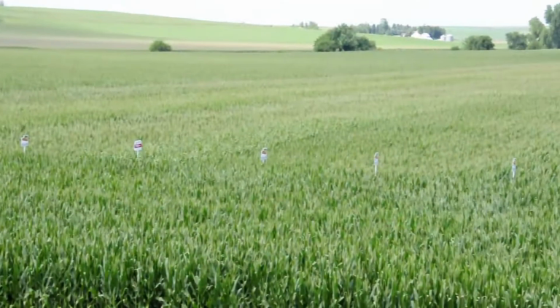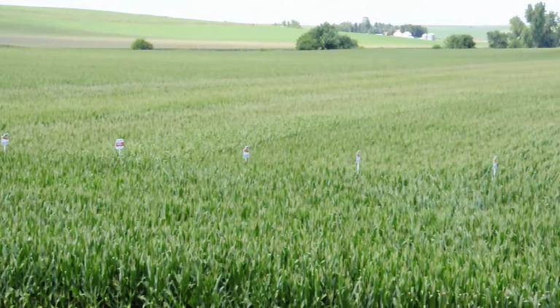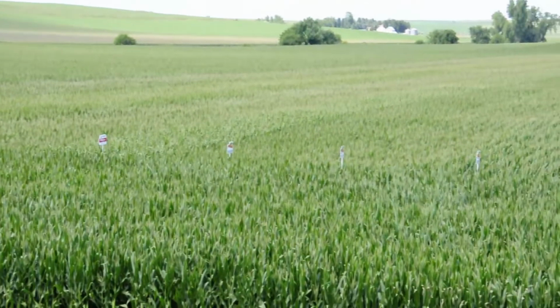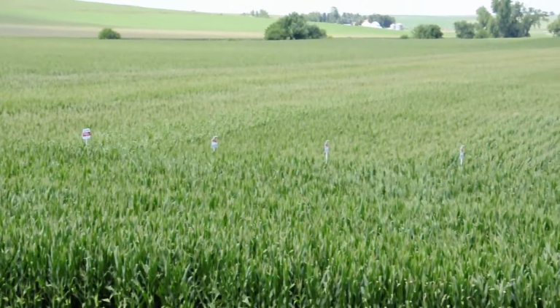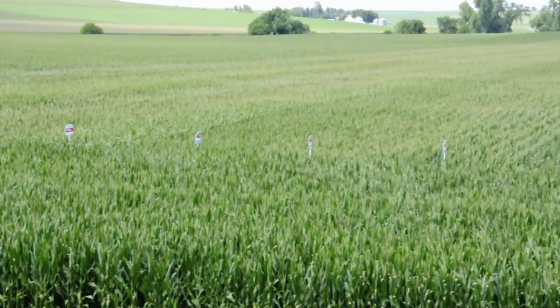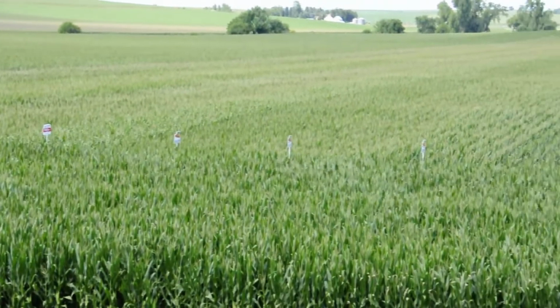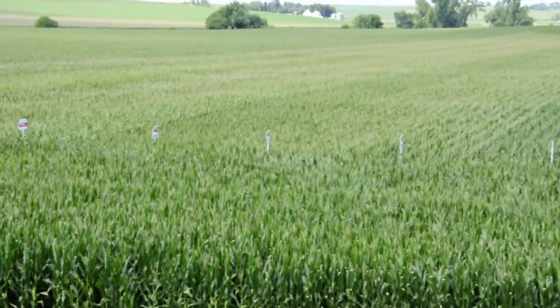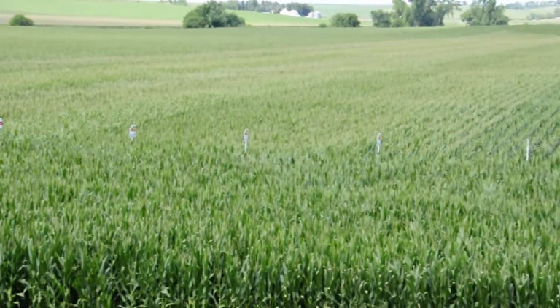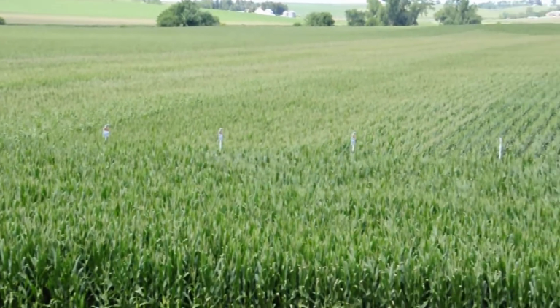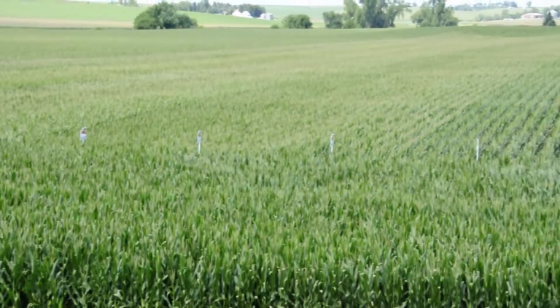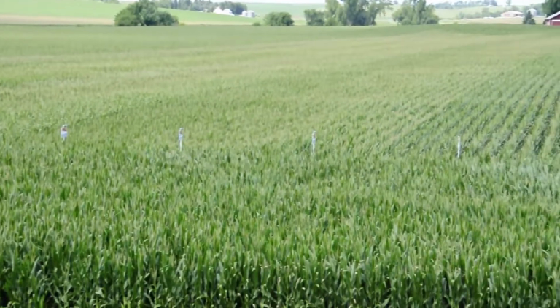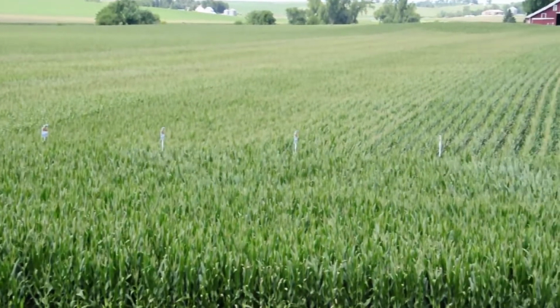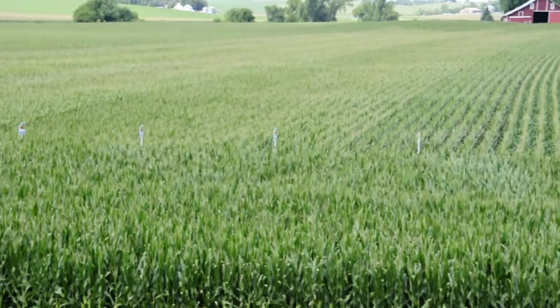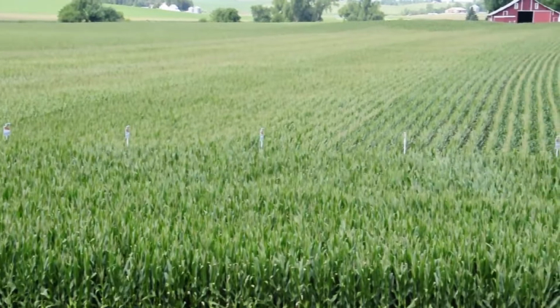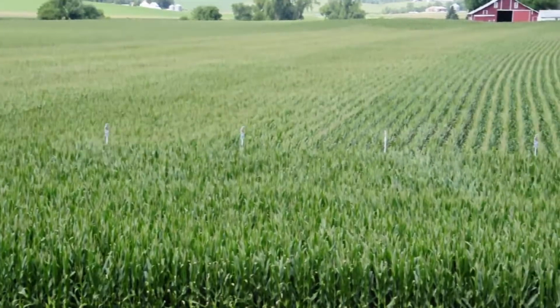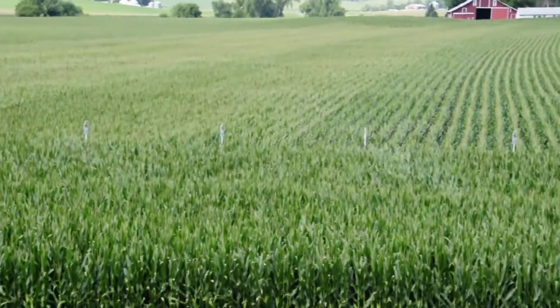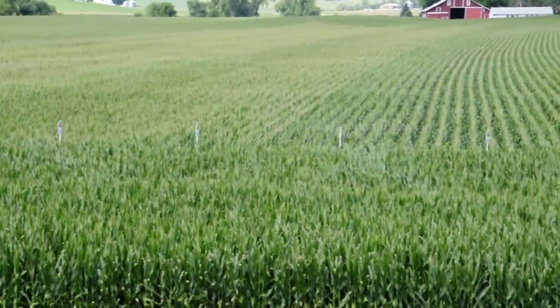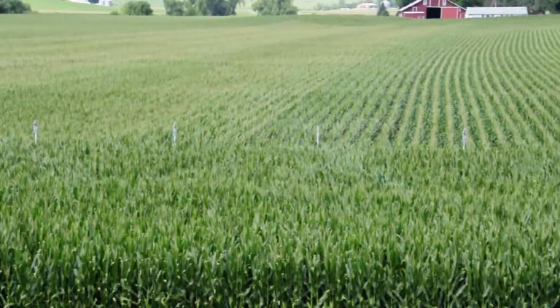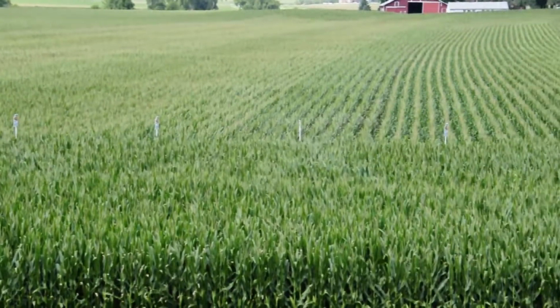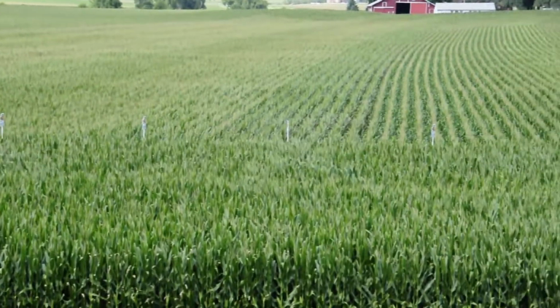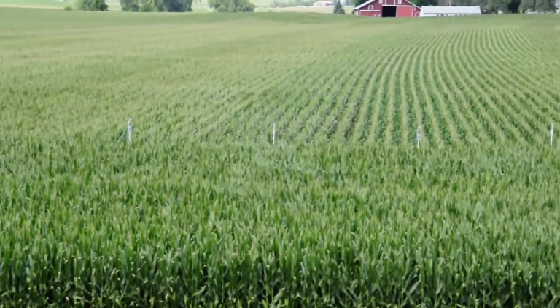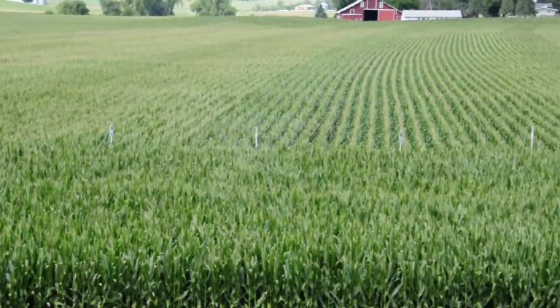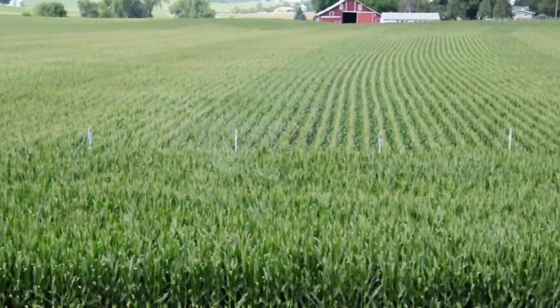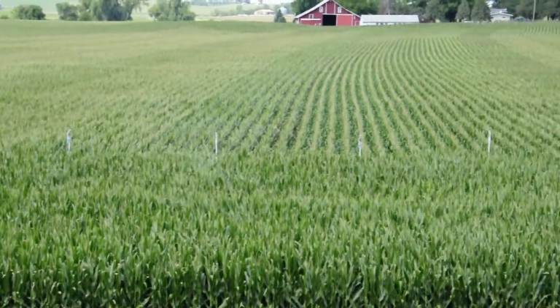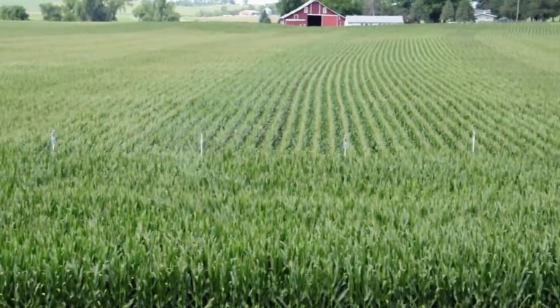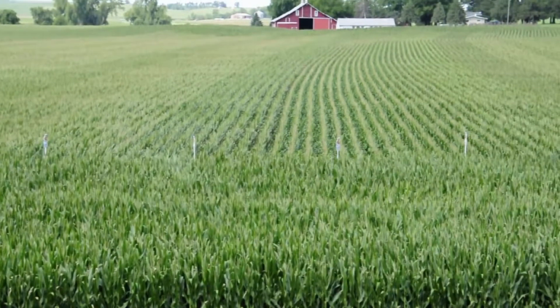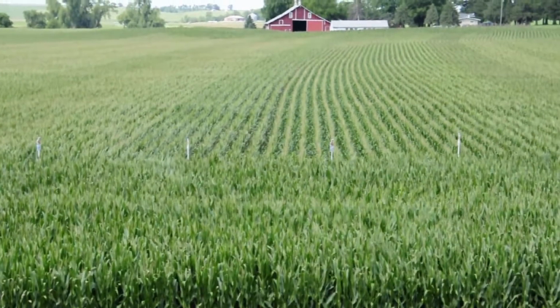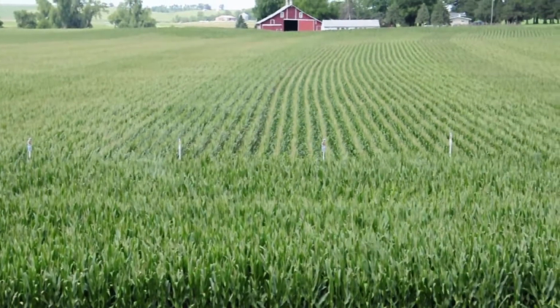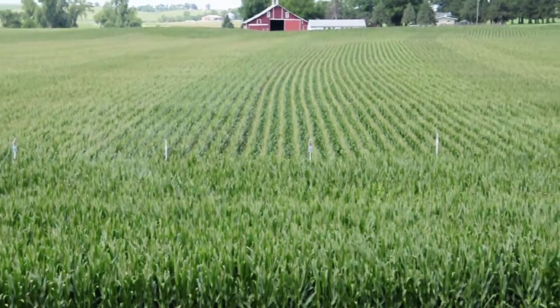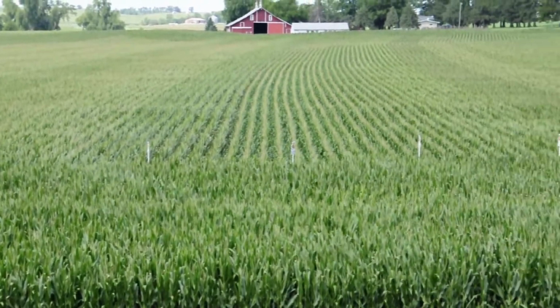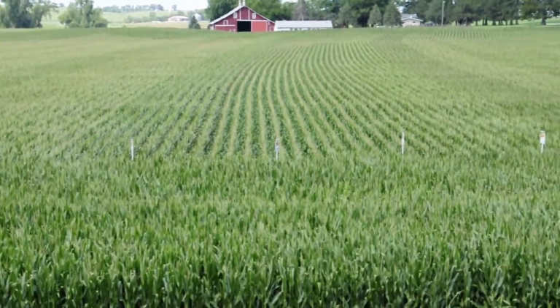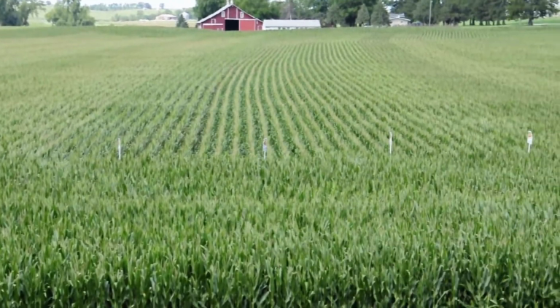Now, let's follow Clark McGrath, an Iowa State University field agronomist, into the field as he explains how to estimate yield.